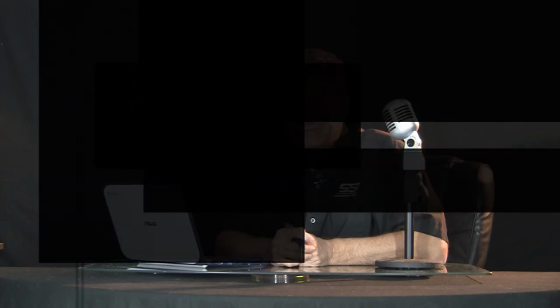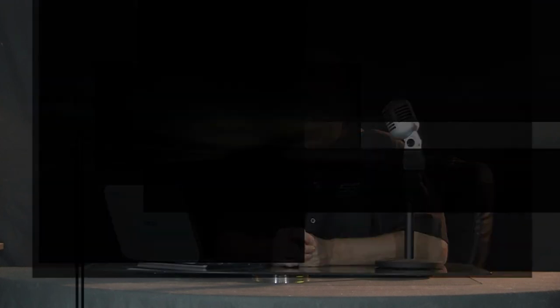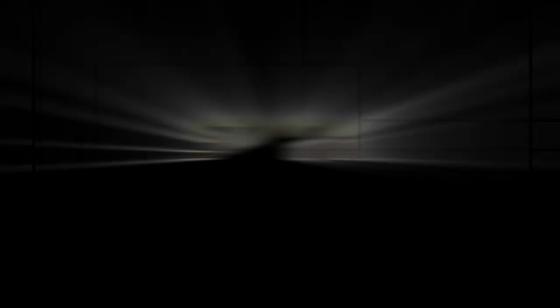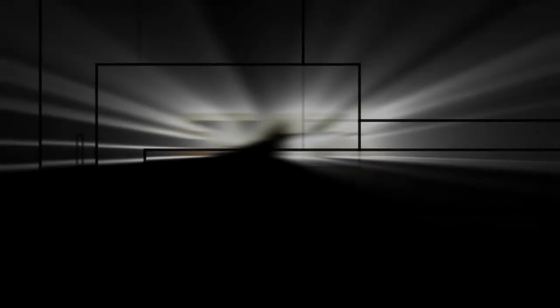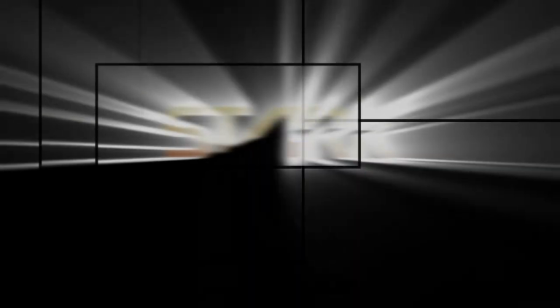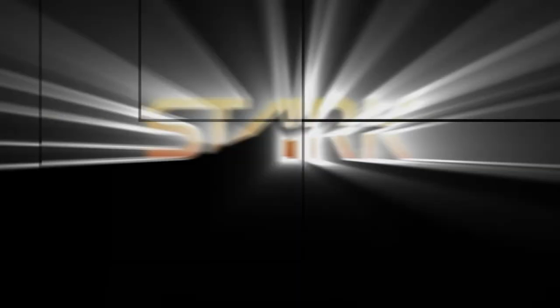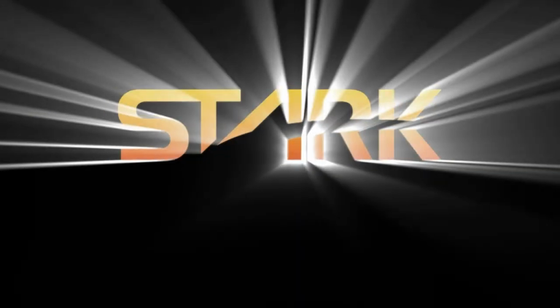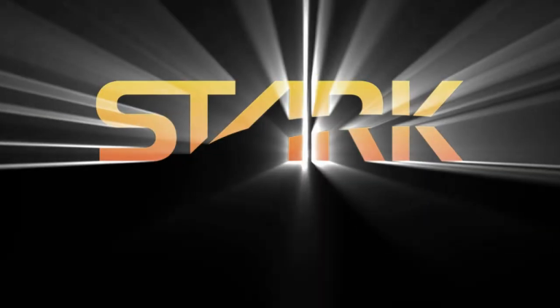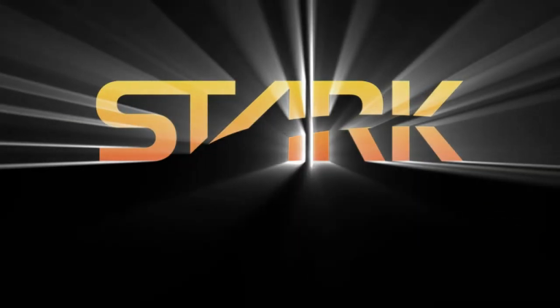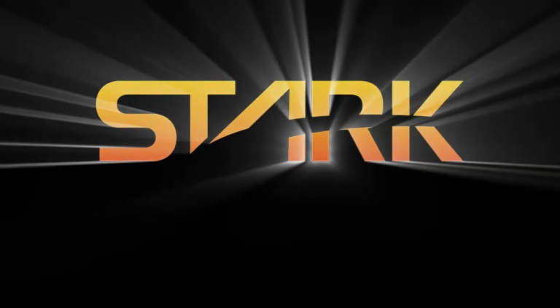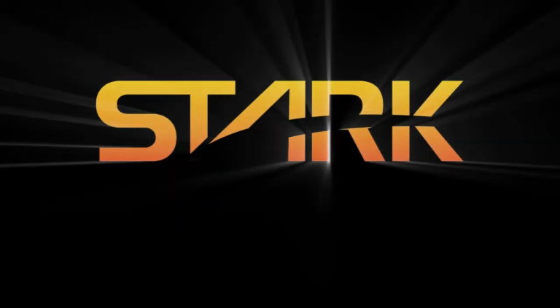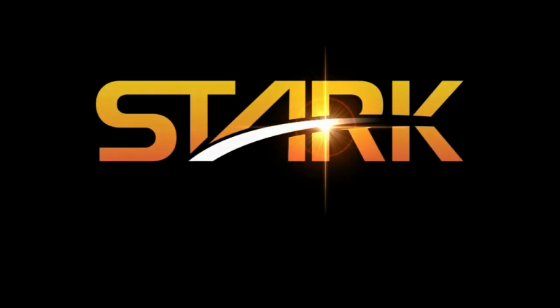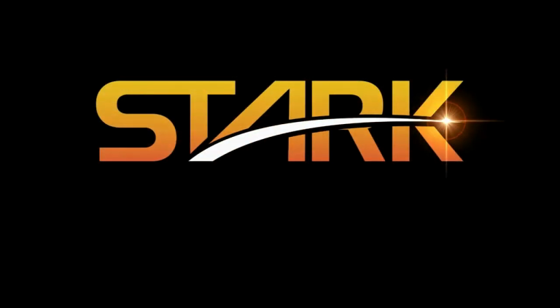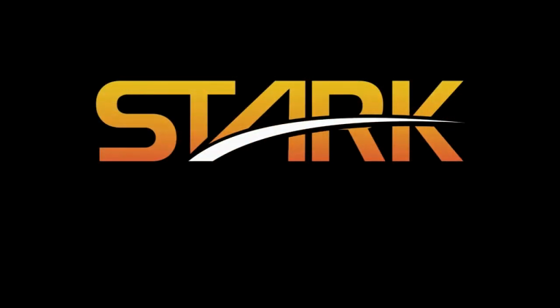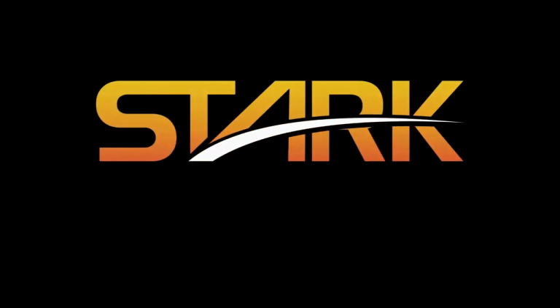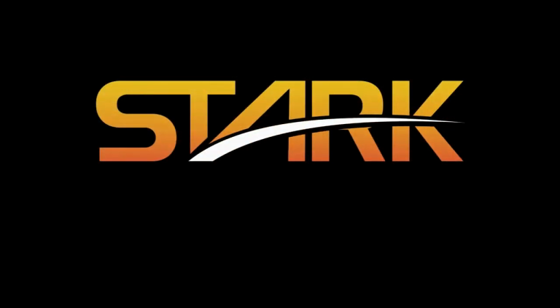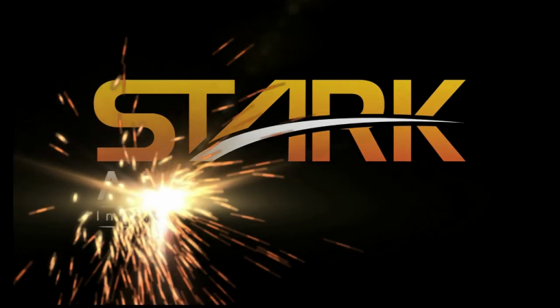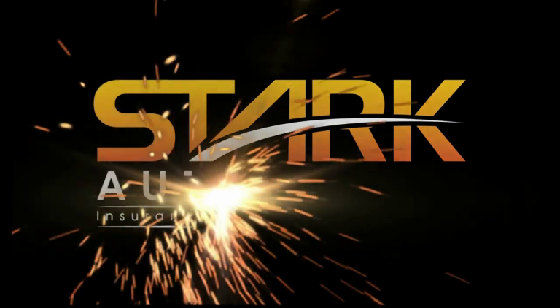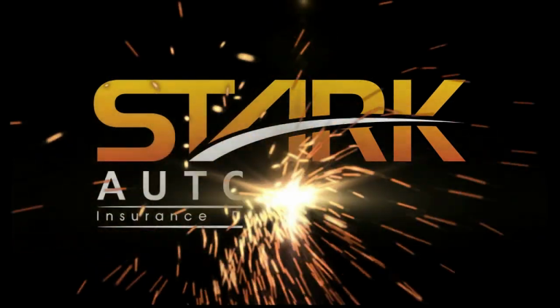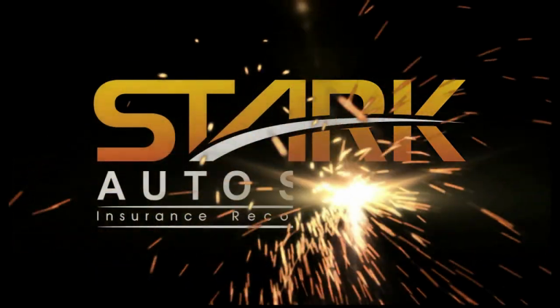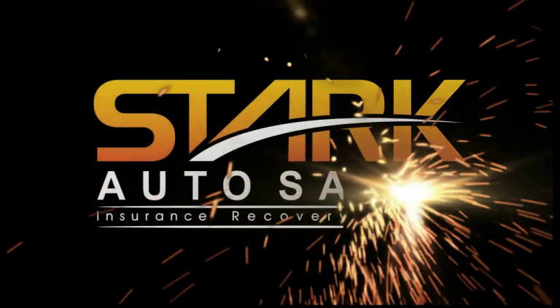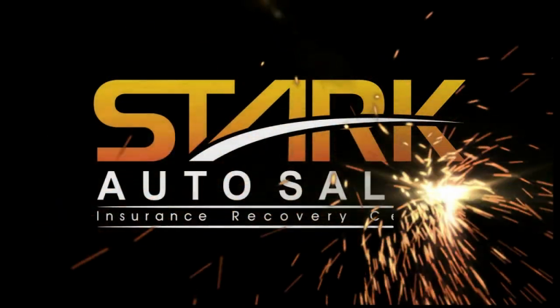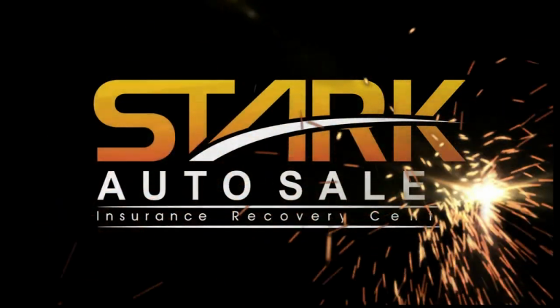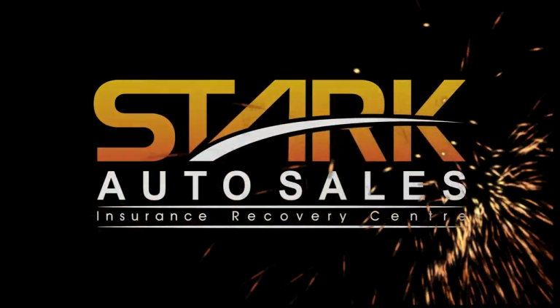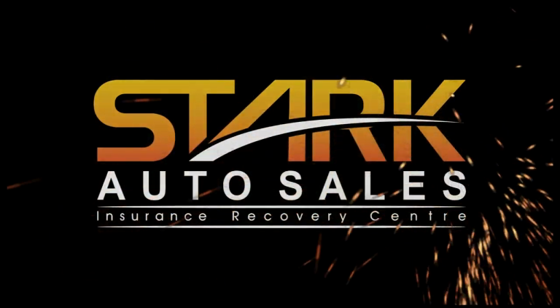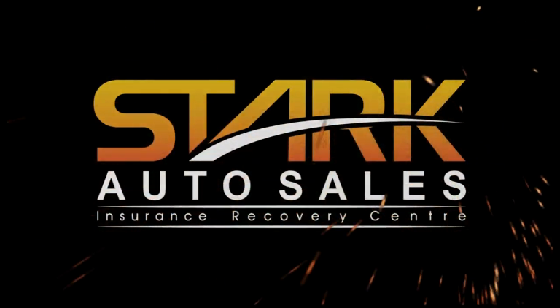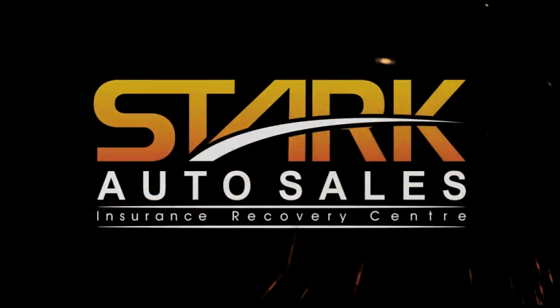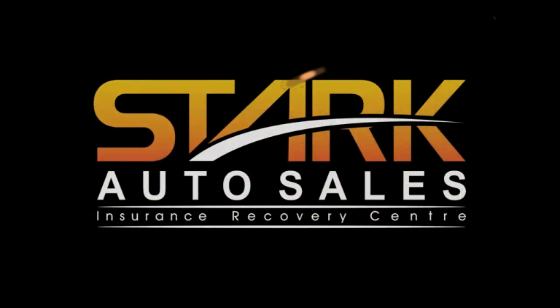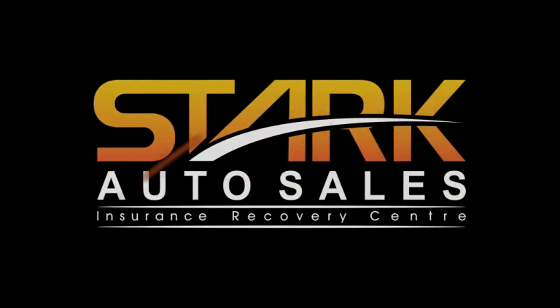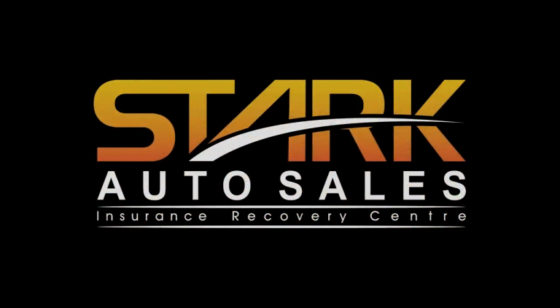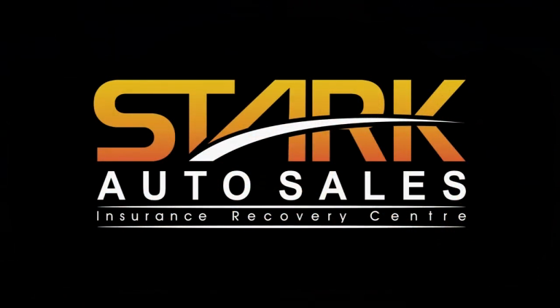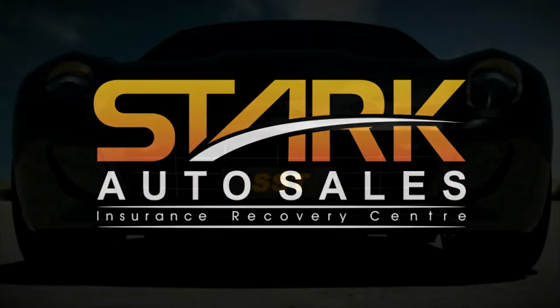SST is brought to you by Stark Auto Sales, home of the ultimate worldwide scratch and dent car sales.